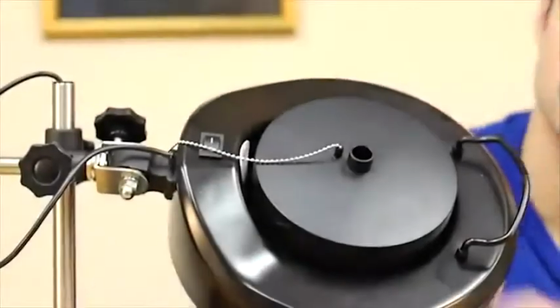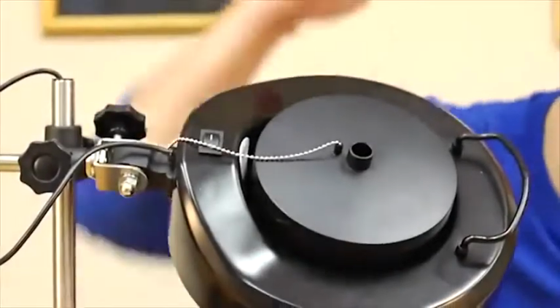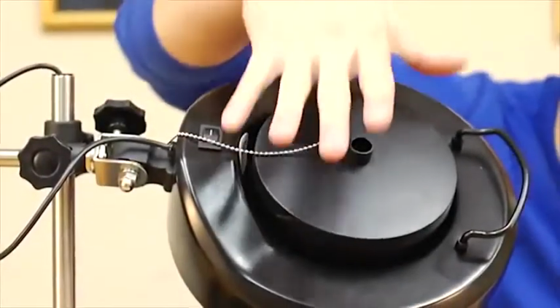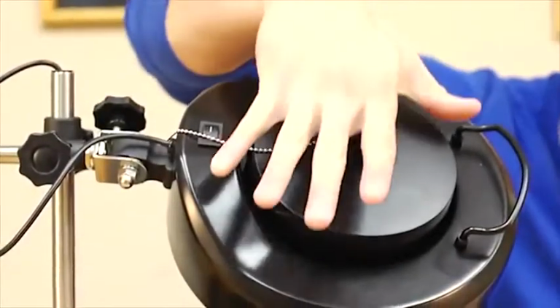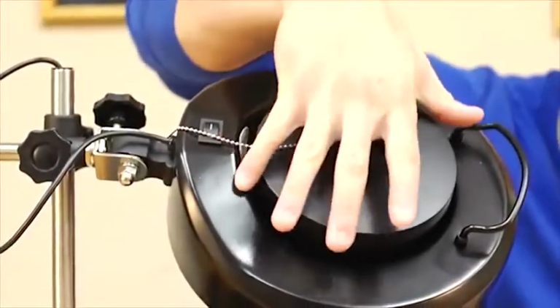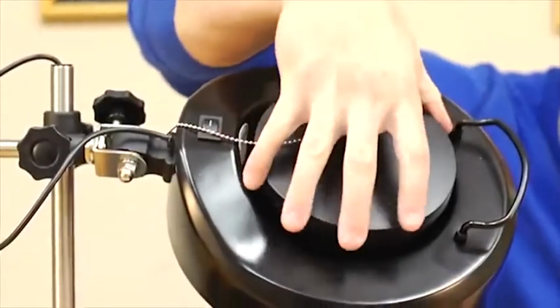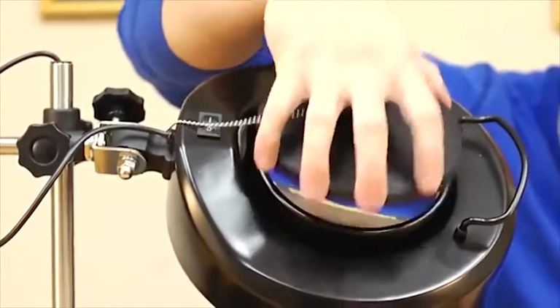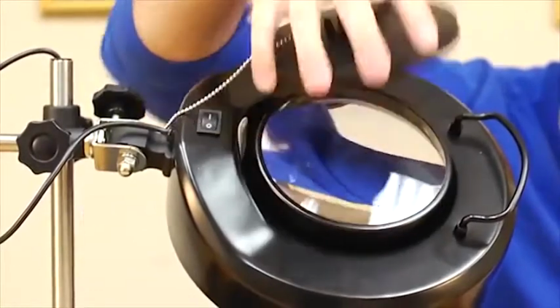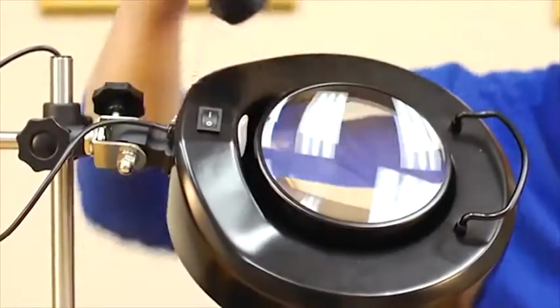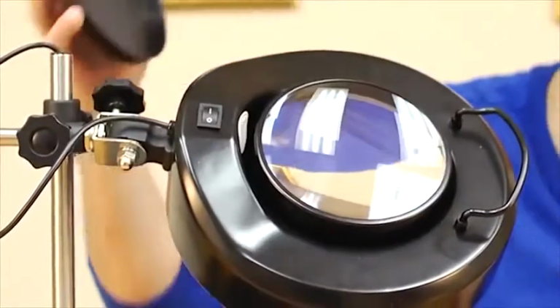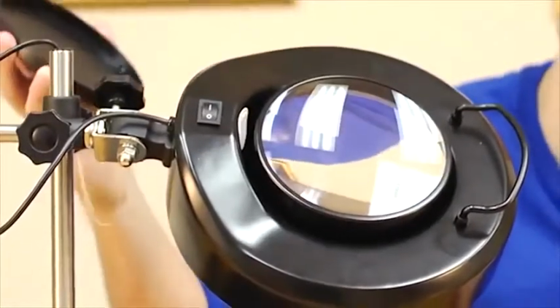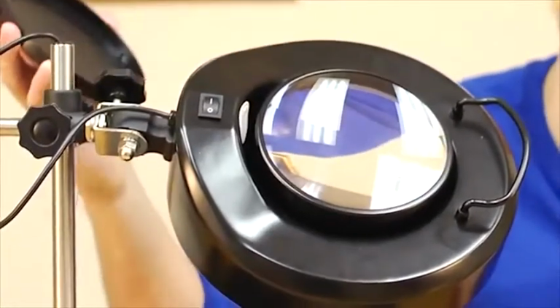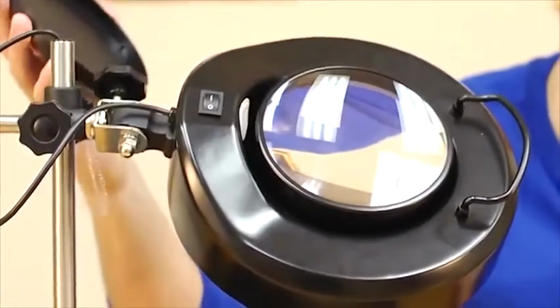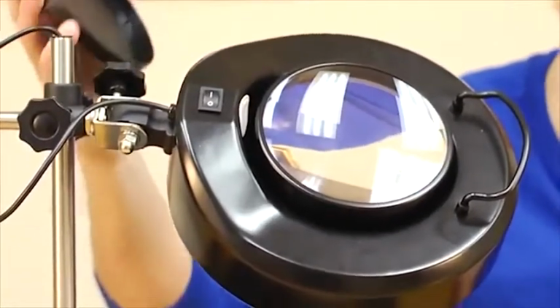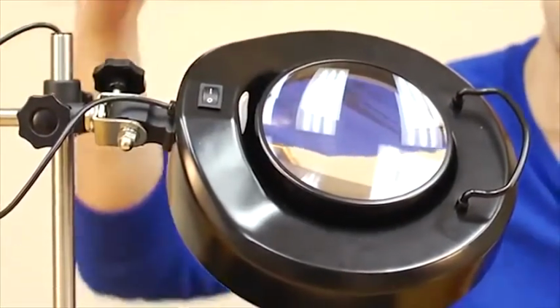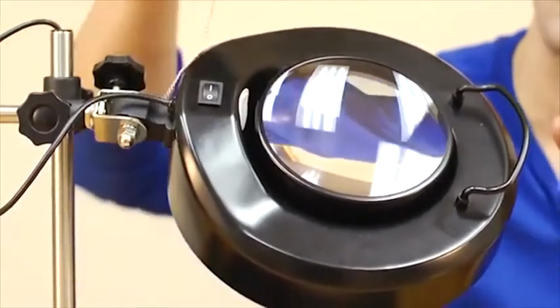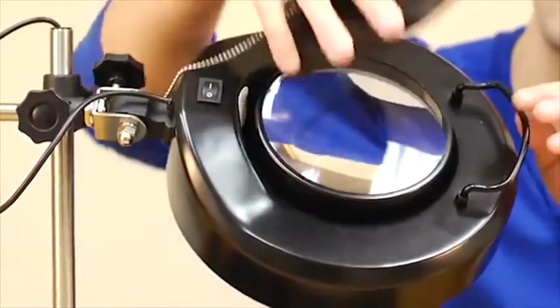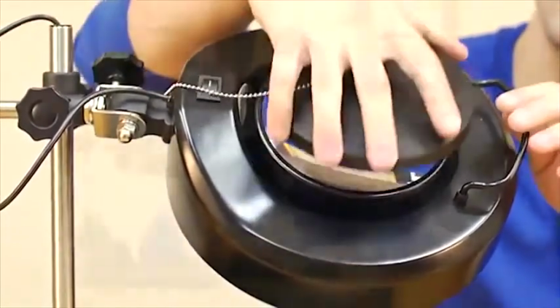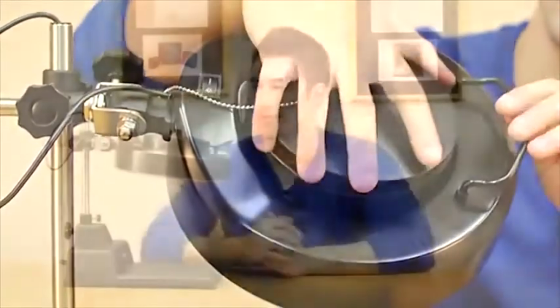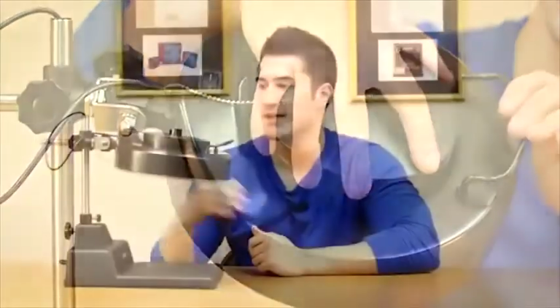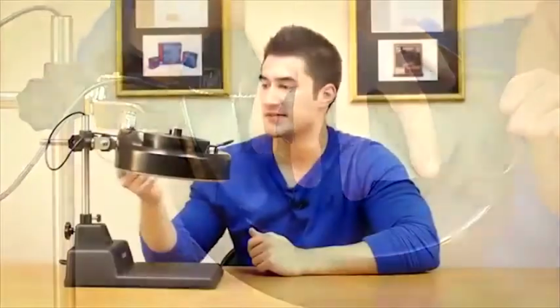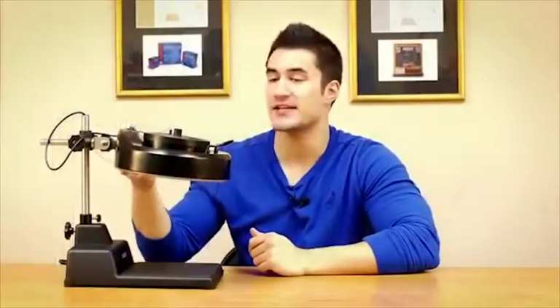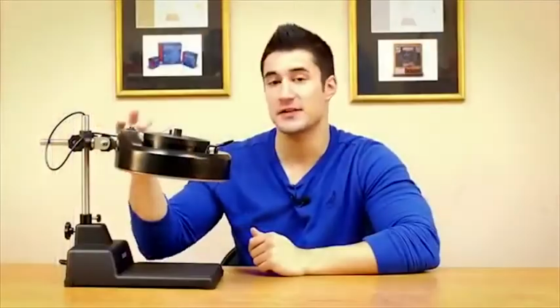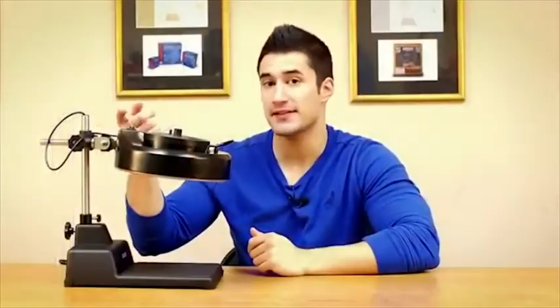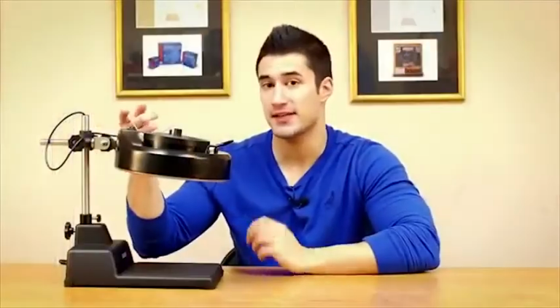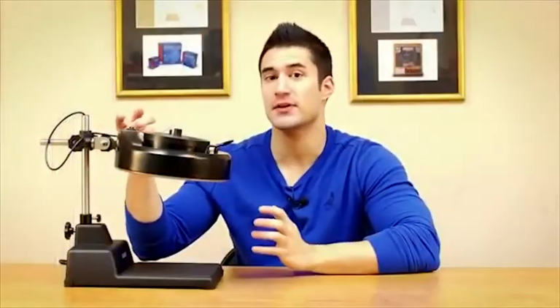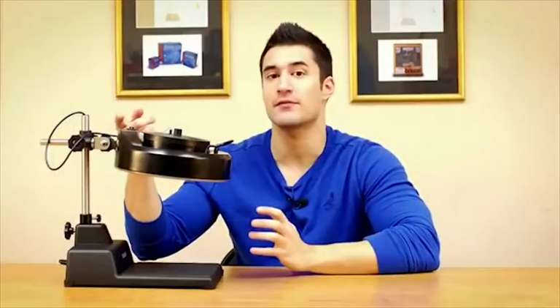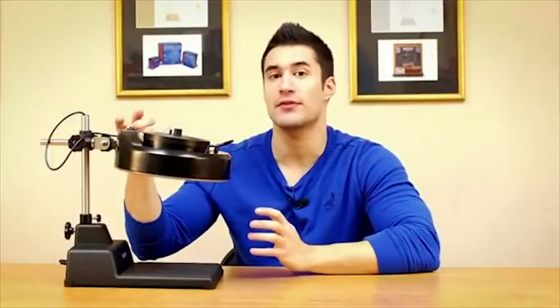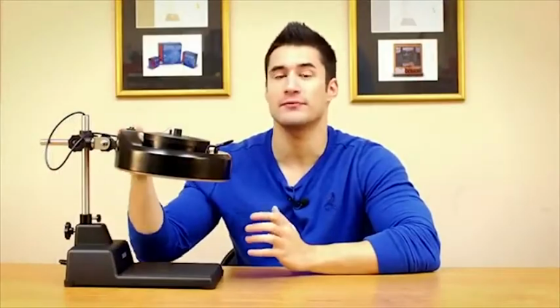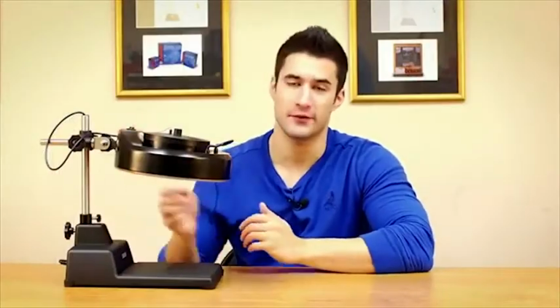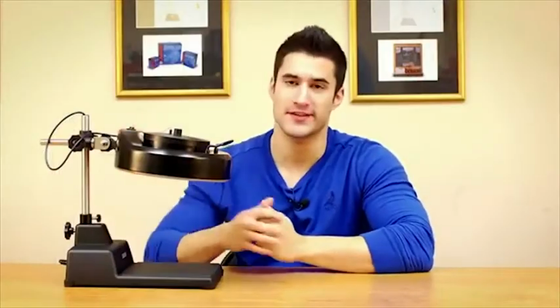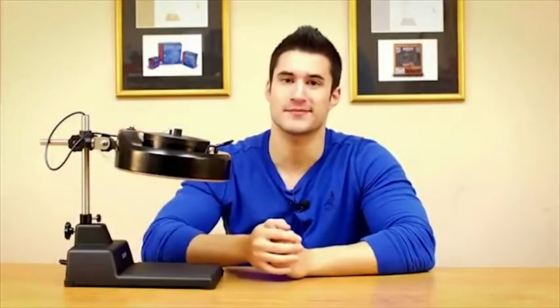We've also included a protective cover to keep the lens from dust and scratching when not in use. It's attached to the base to keep the cover with you at all times.